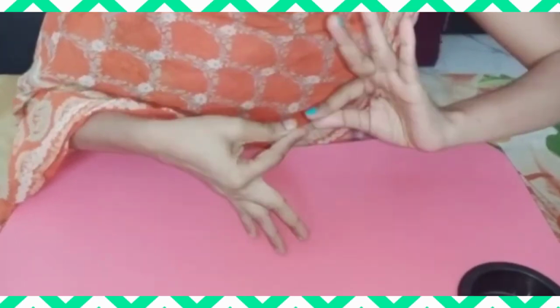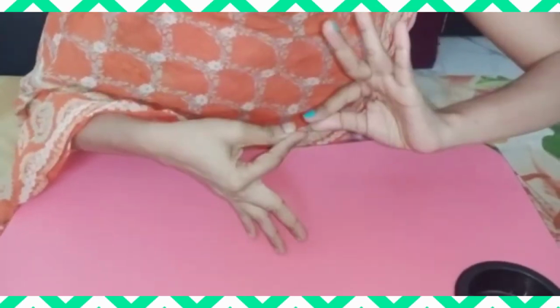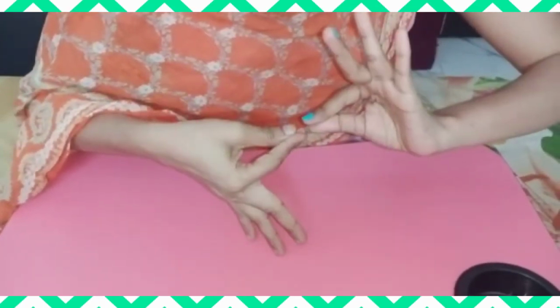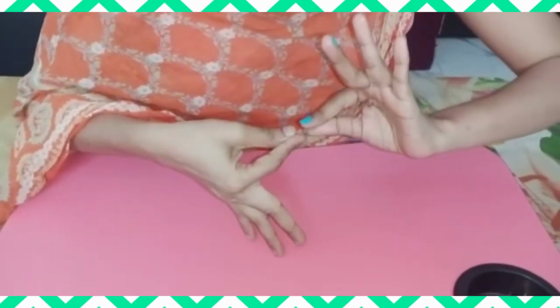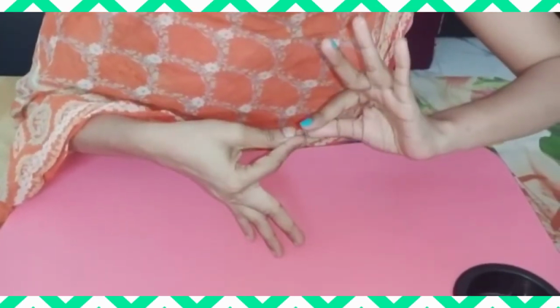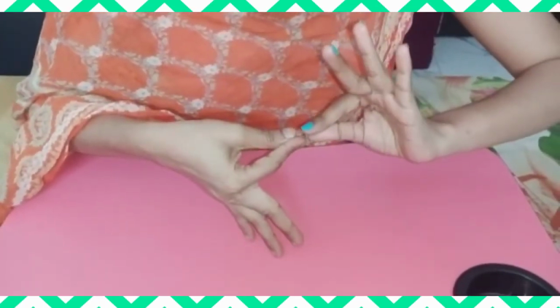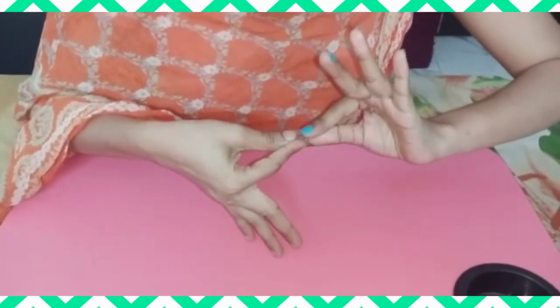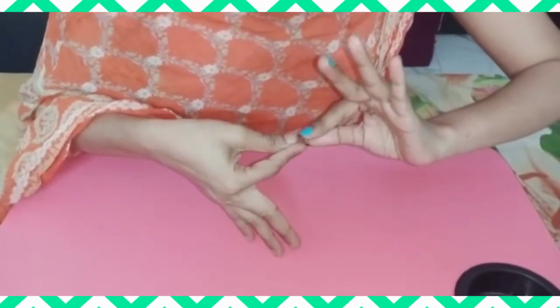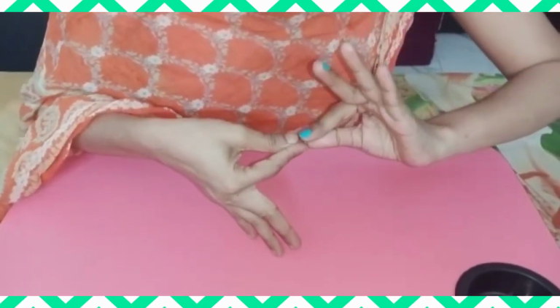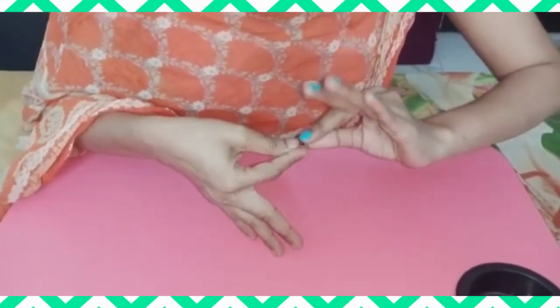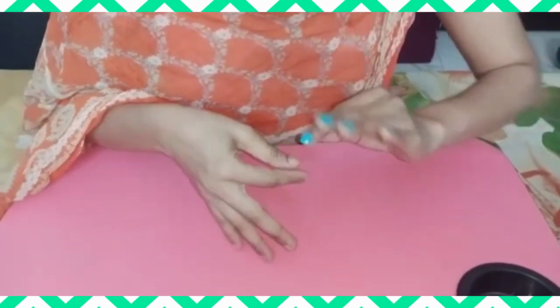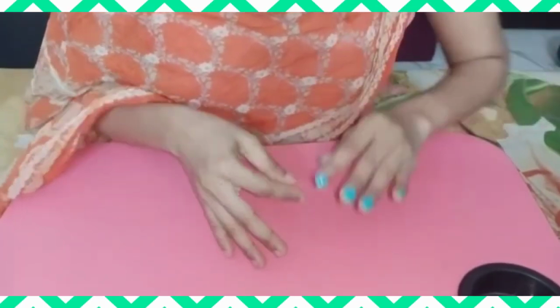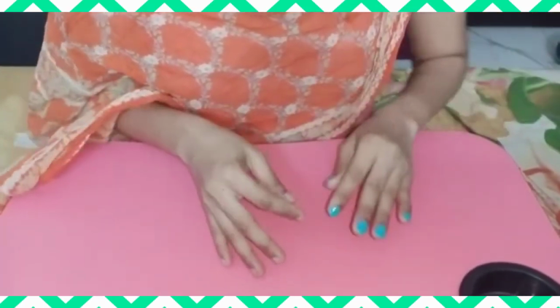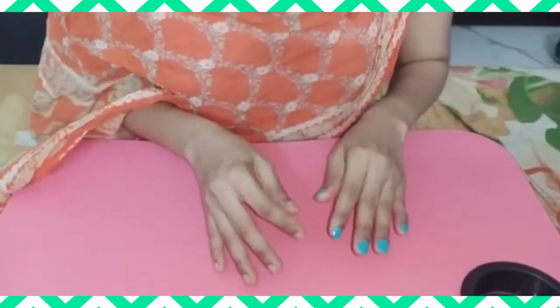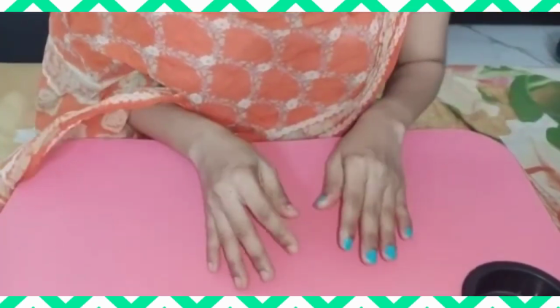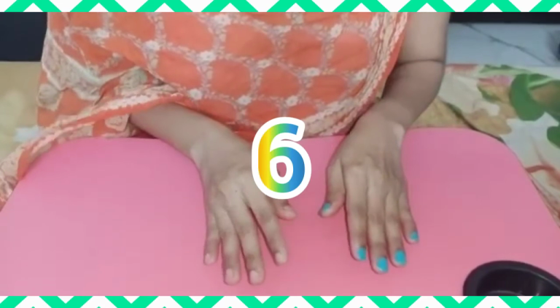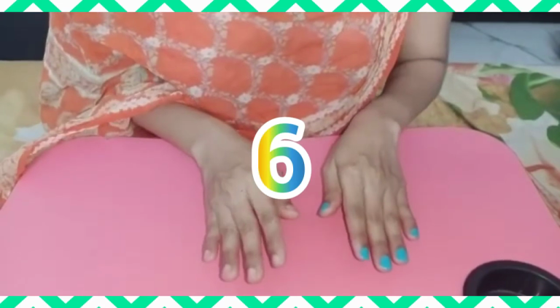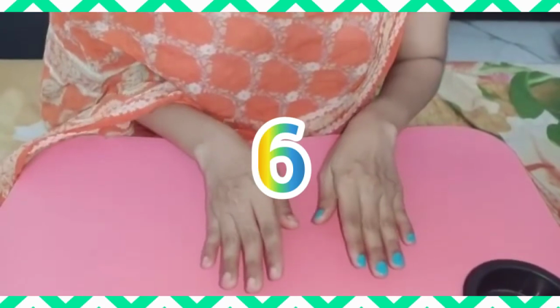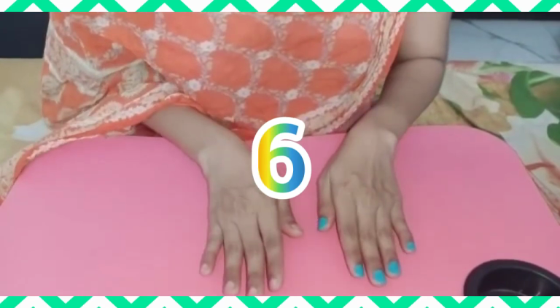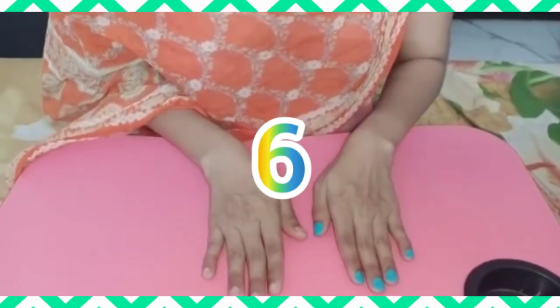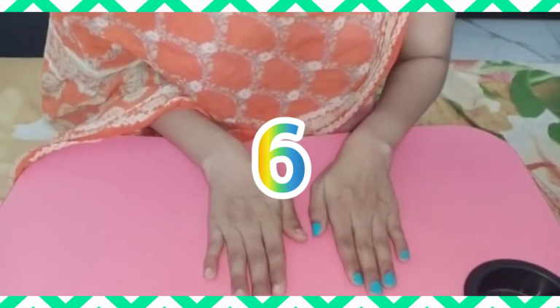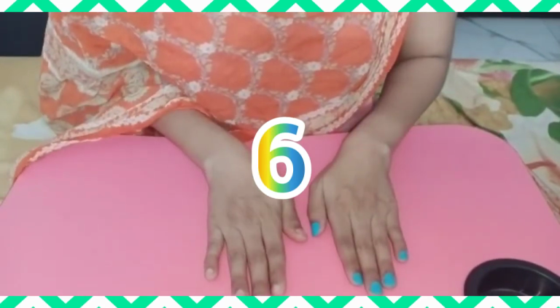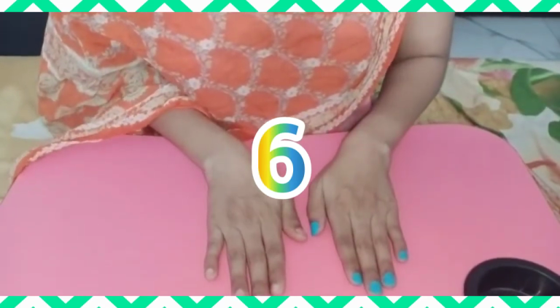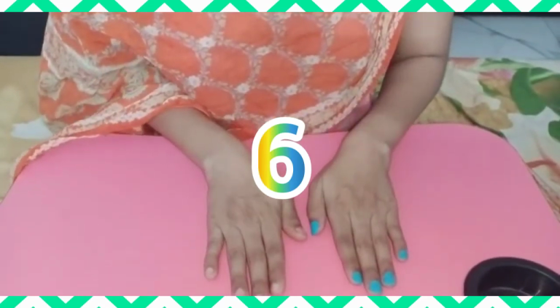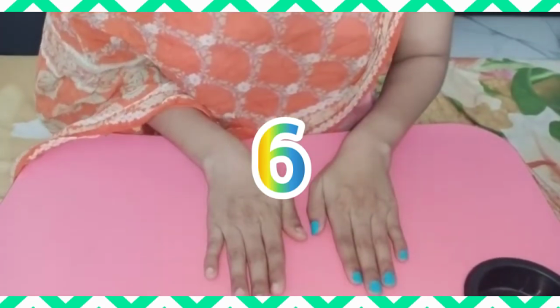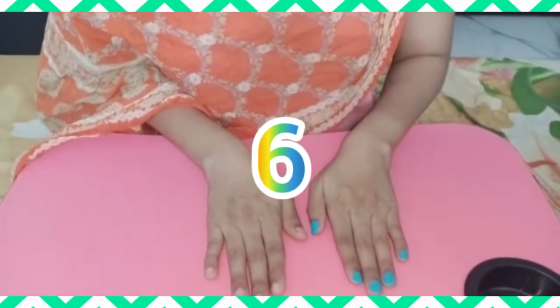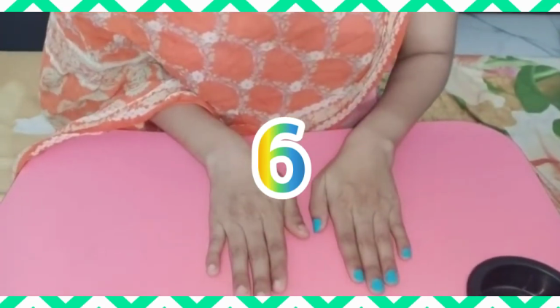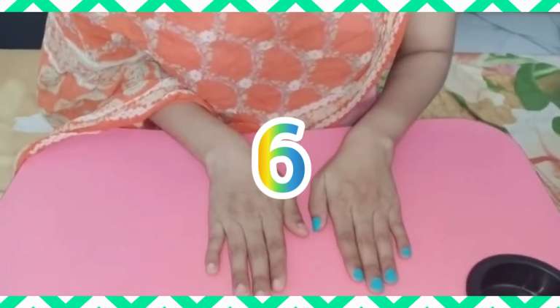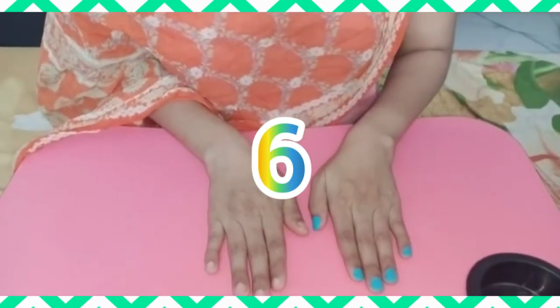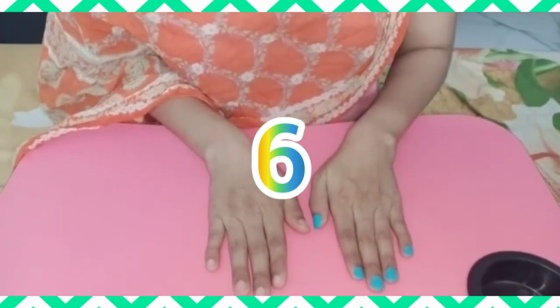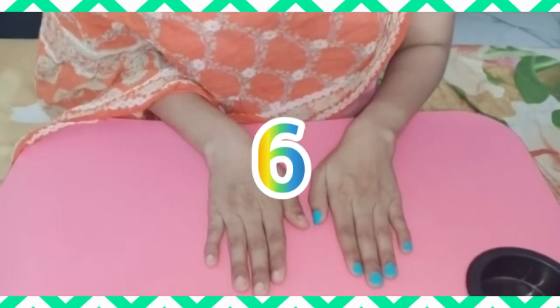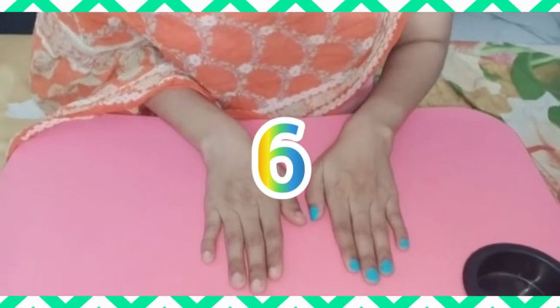Now kids, exercise number six. Like this.